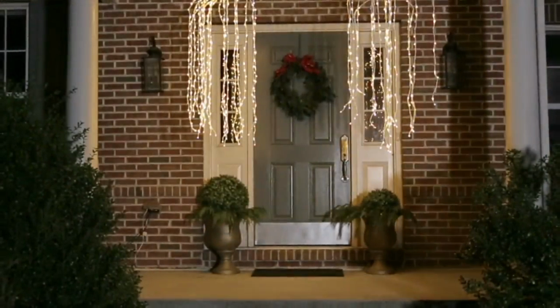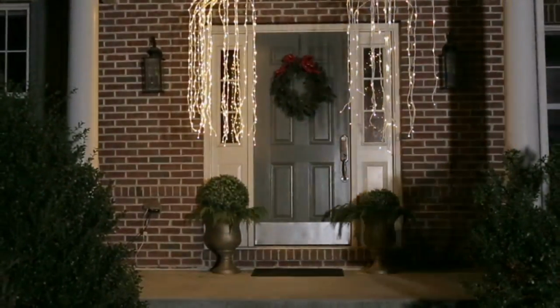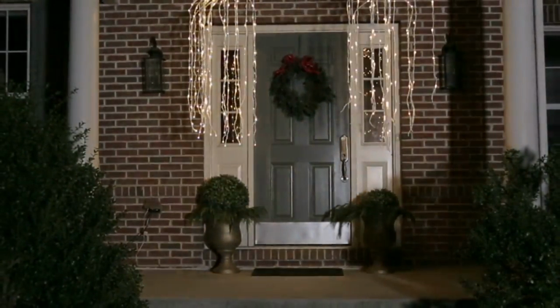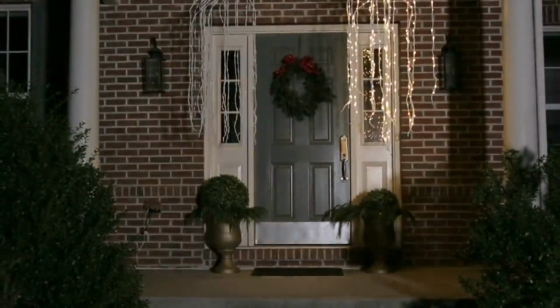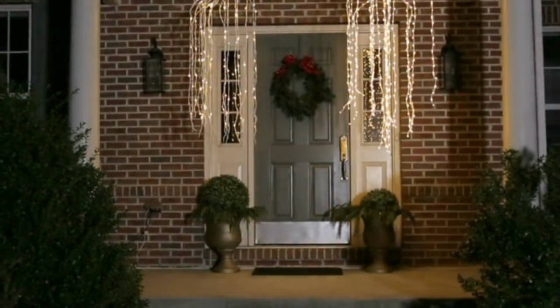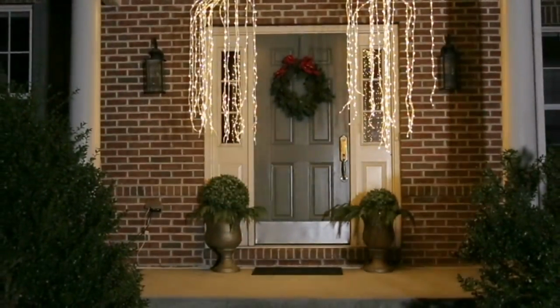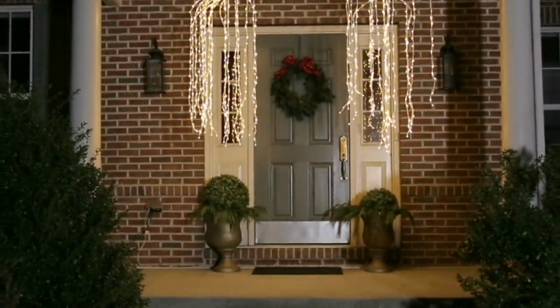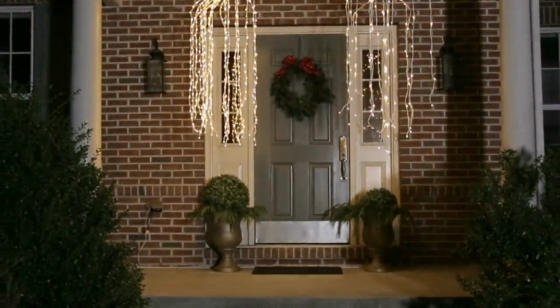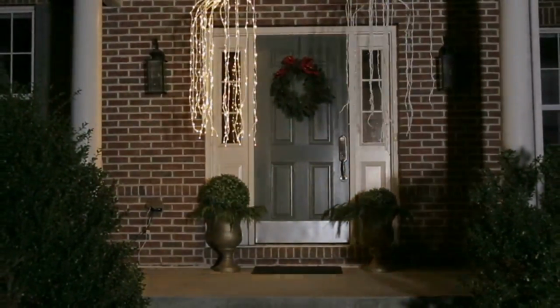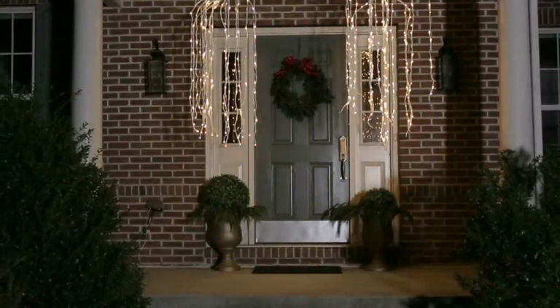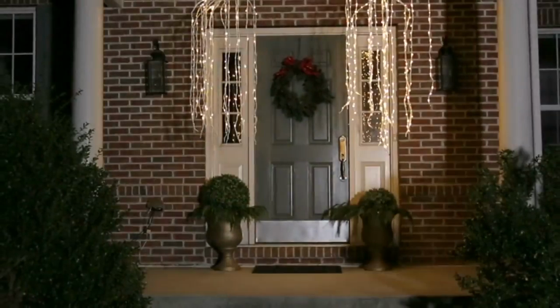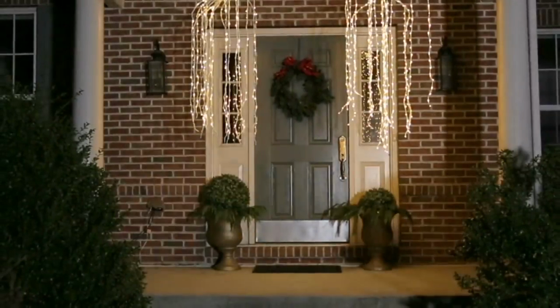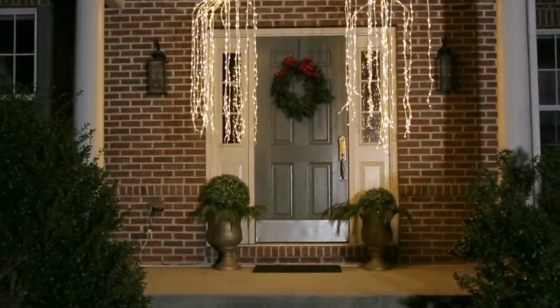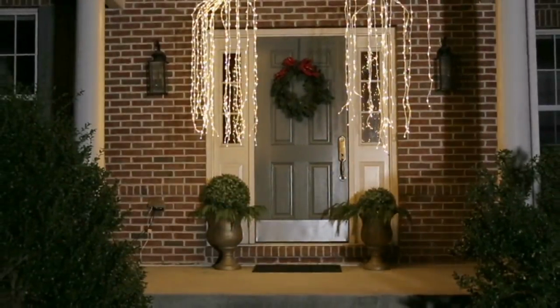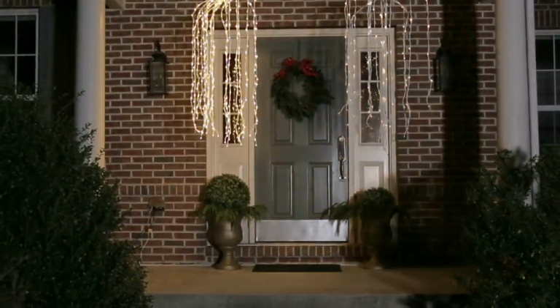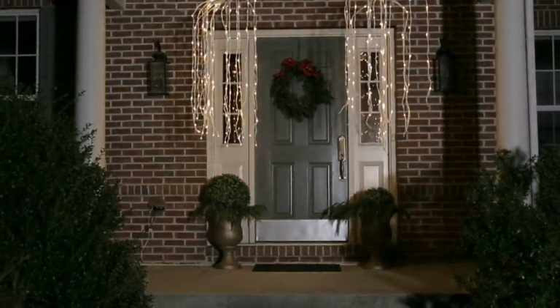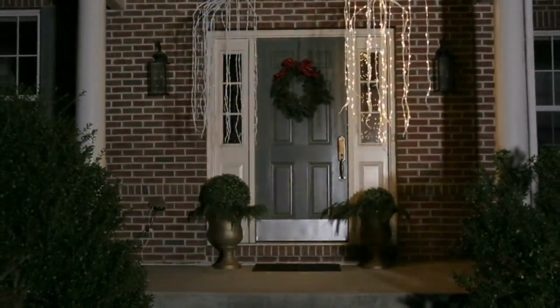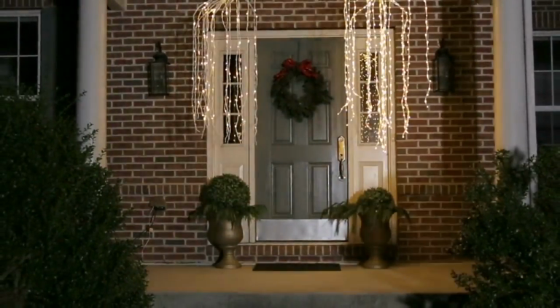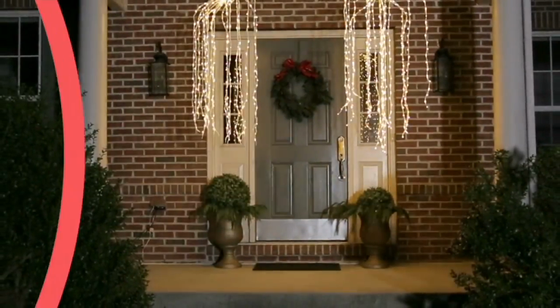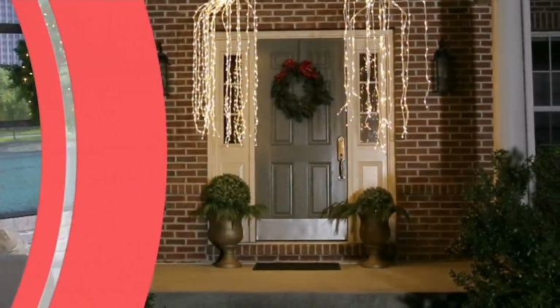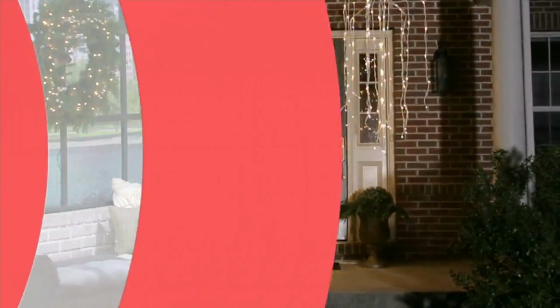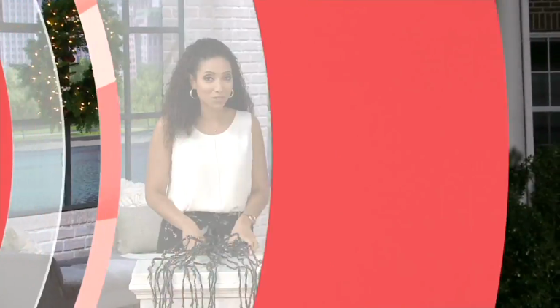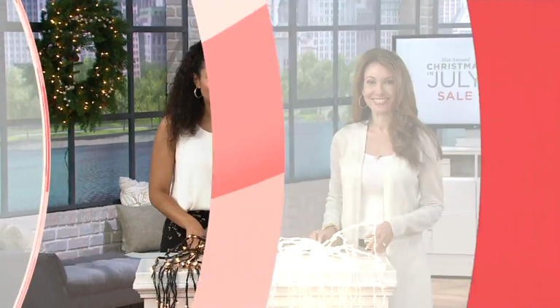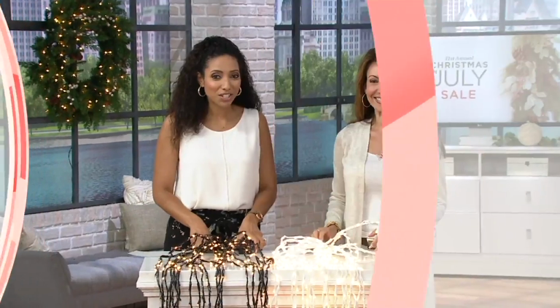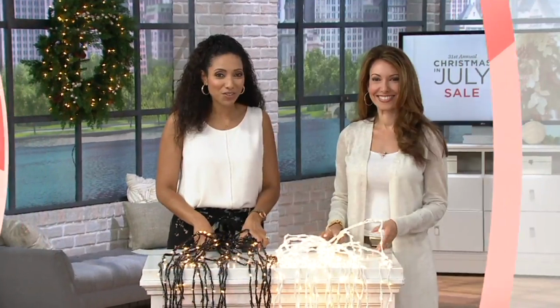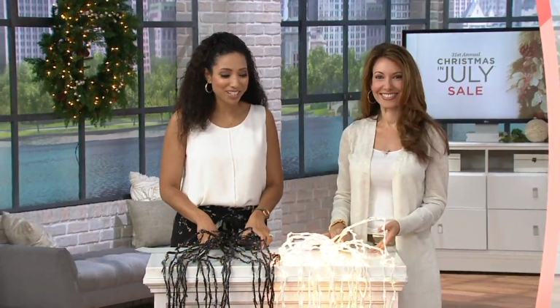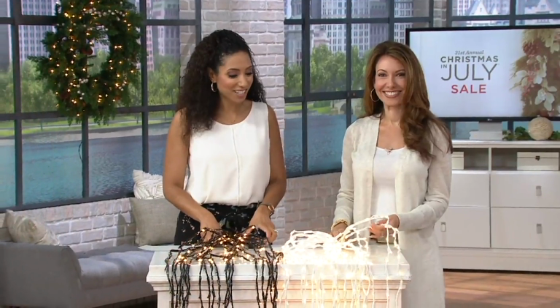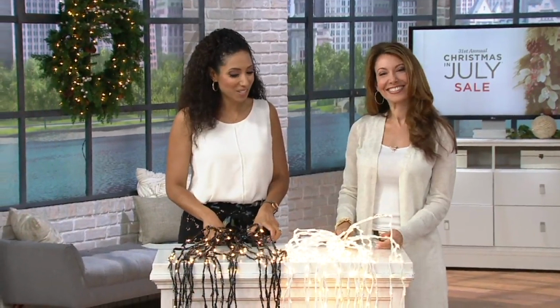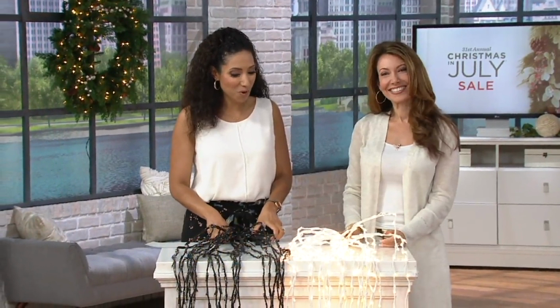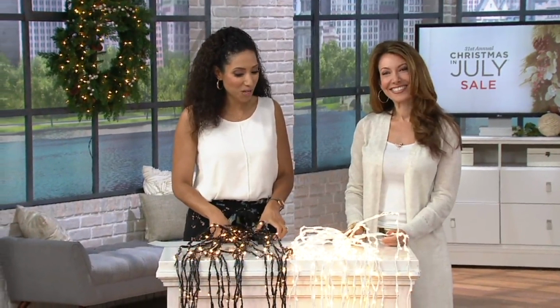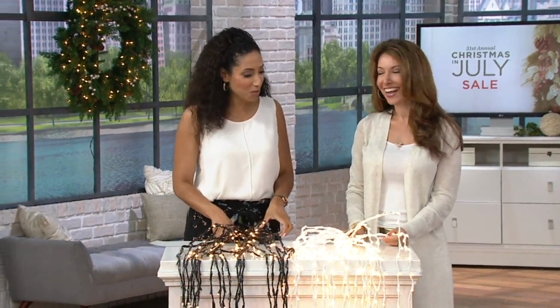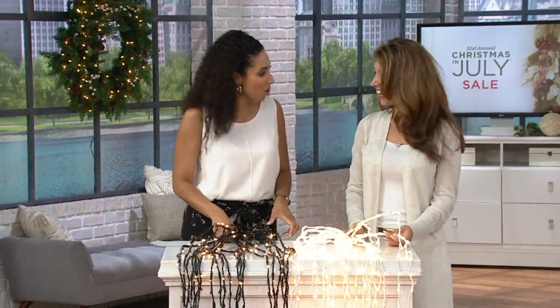H212483 is the item number. Janine Graff, she is one of our seasonal decor experts, and she joins us this morning with more.